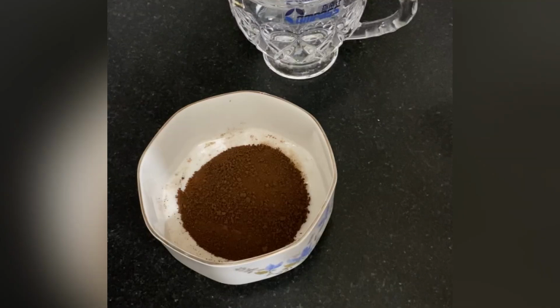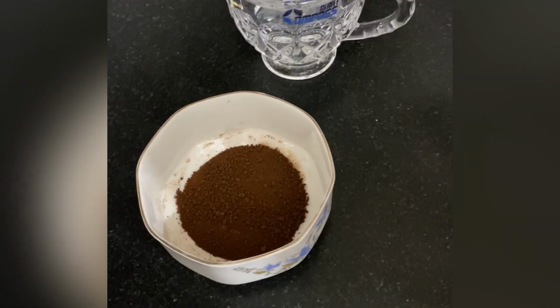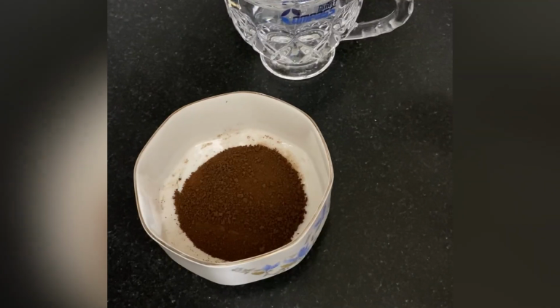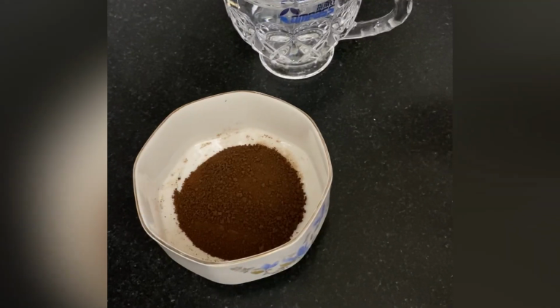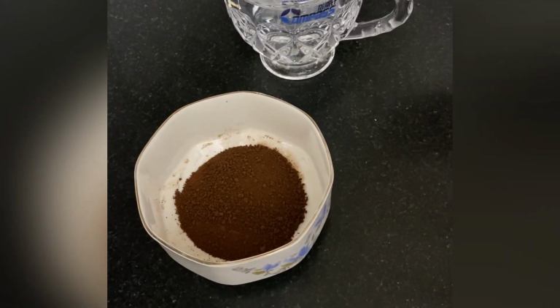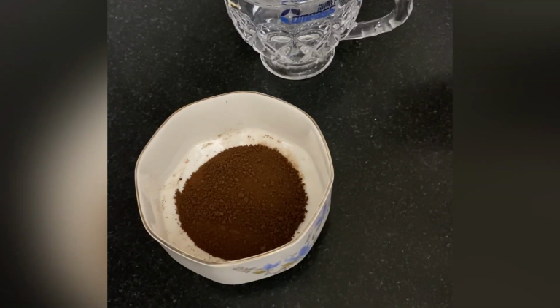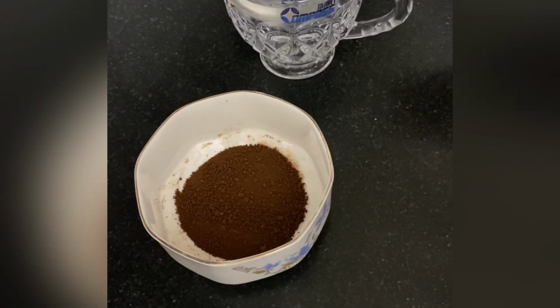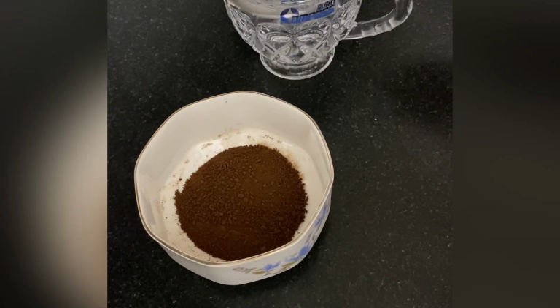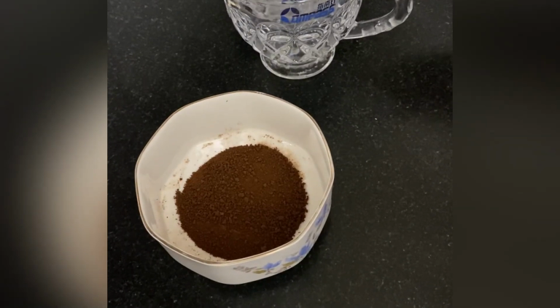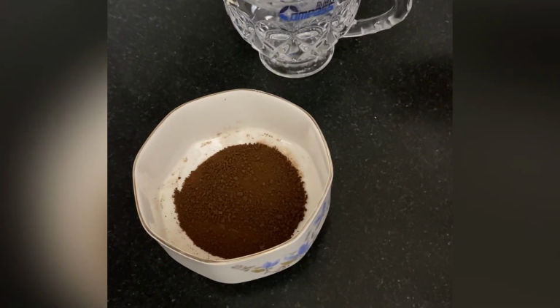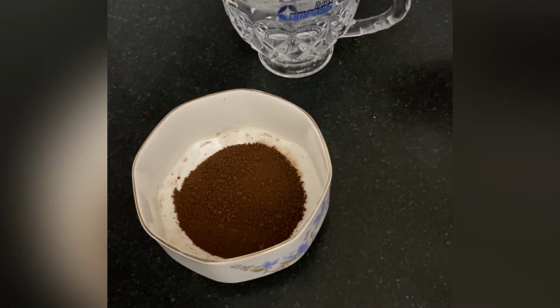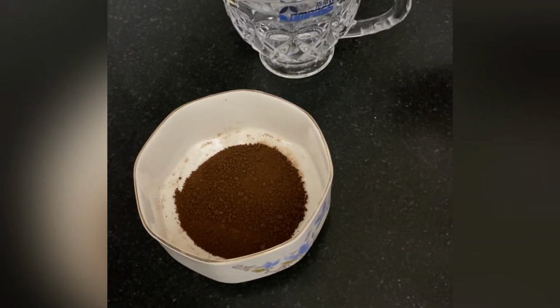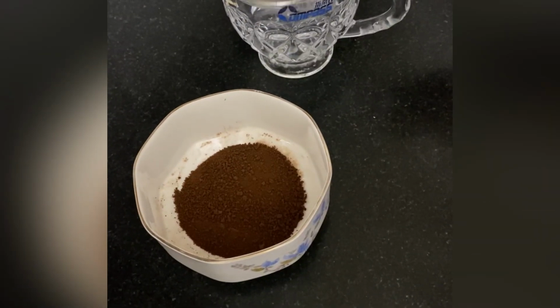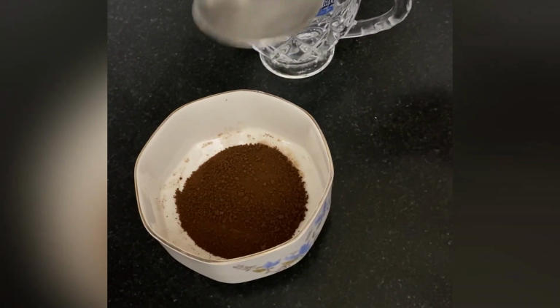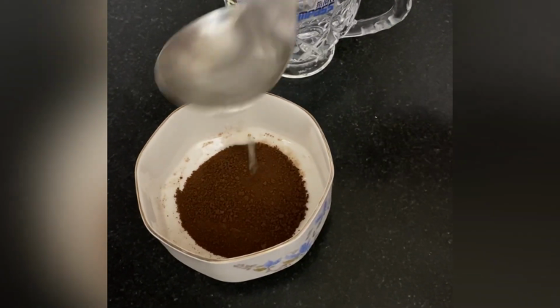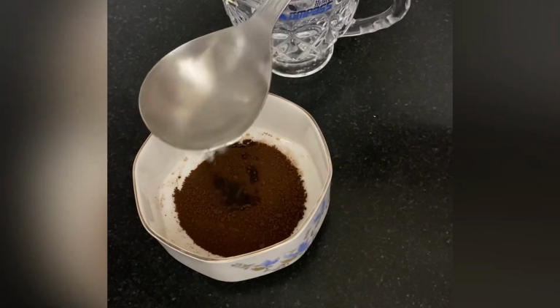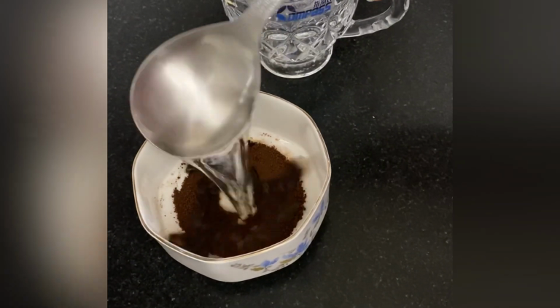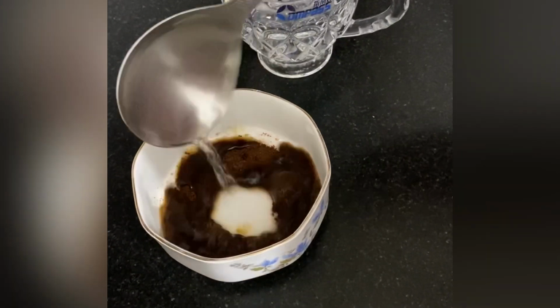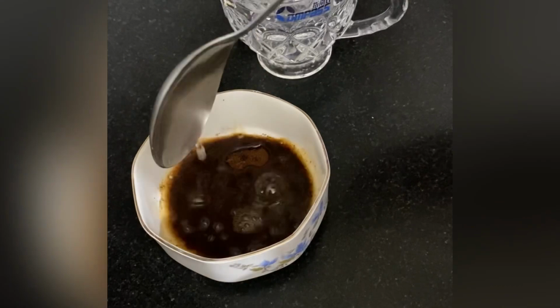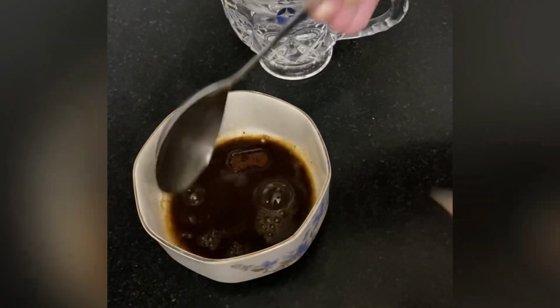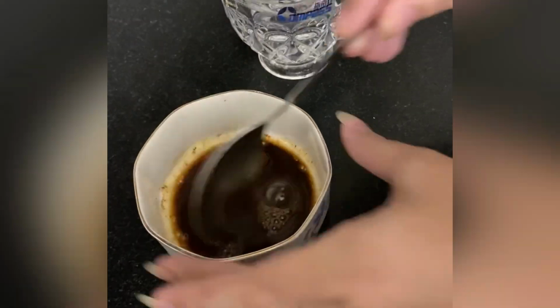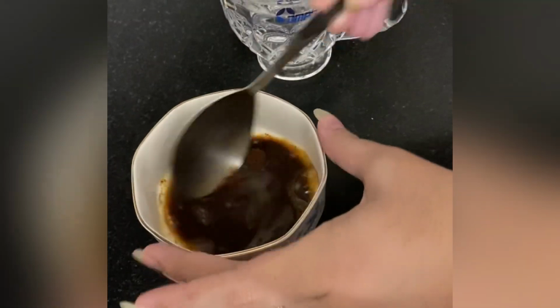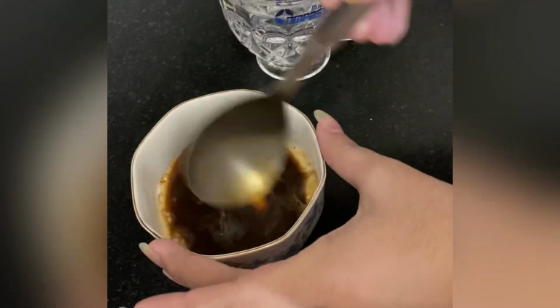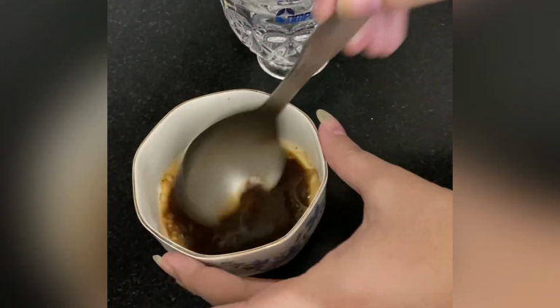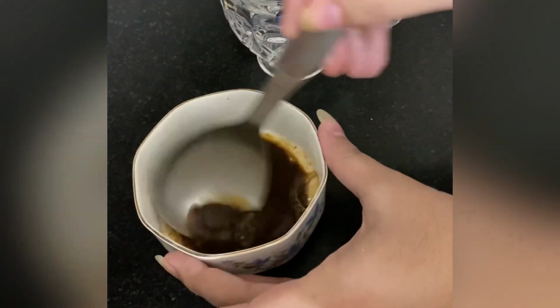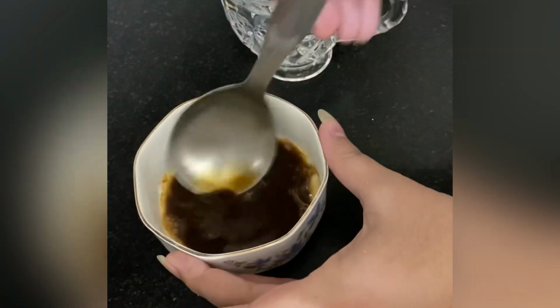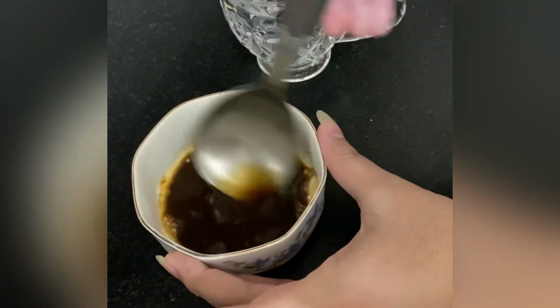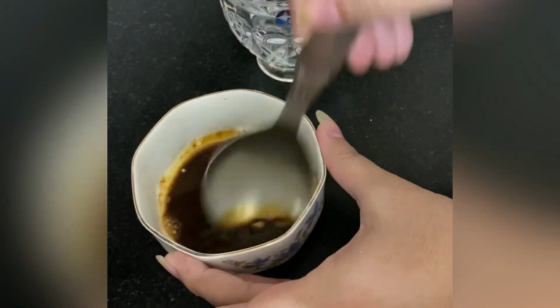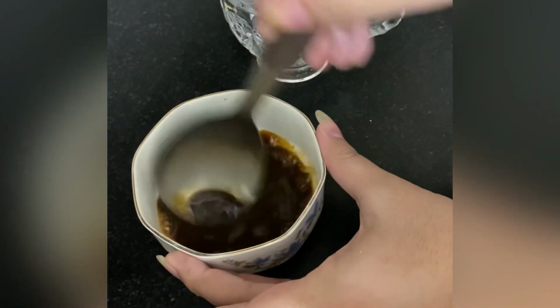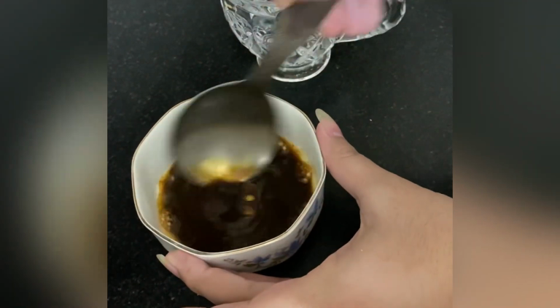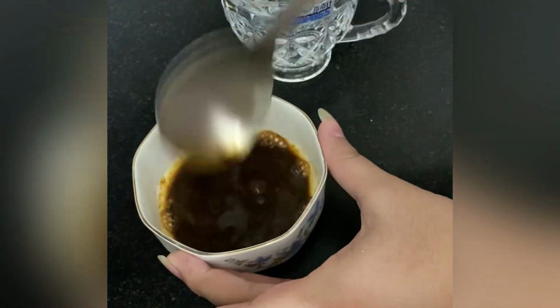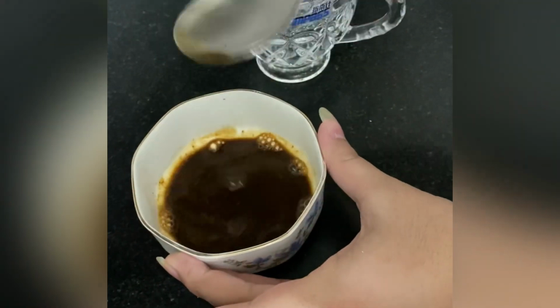In a bowl, take two teaspoons of coffee and add one tablespoon of hot water to it and mix them well.